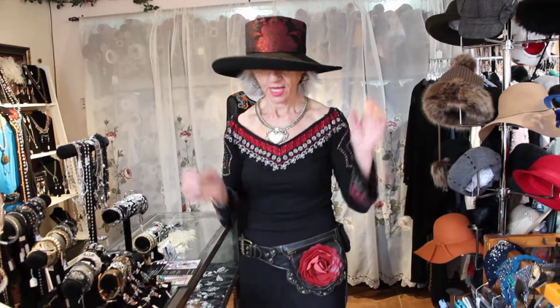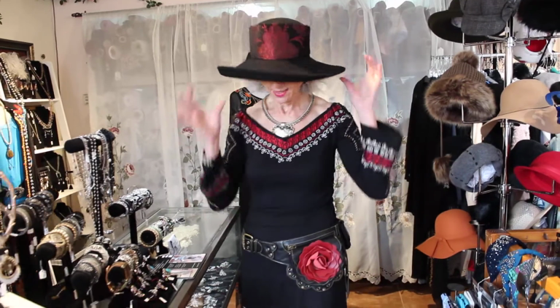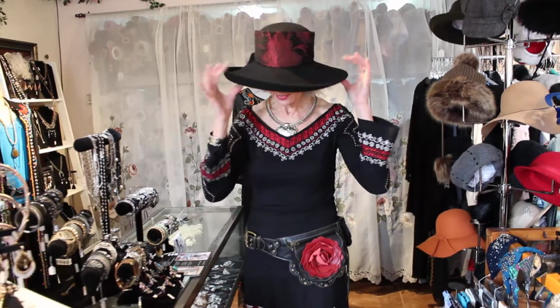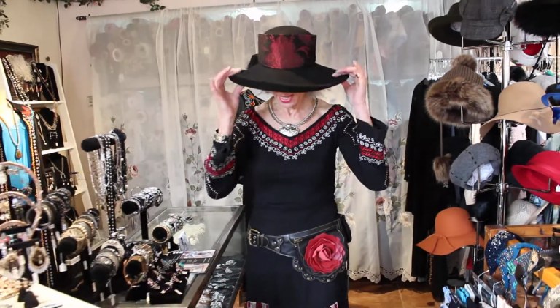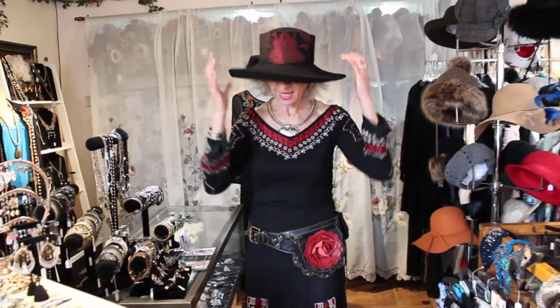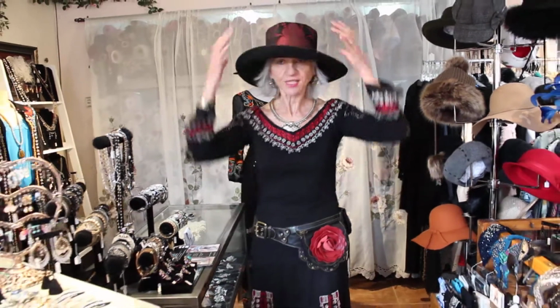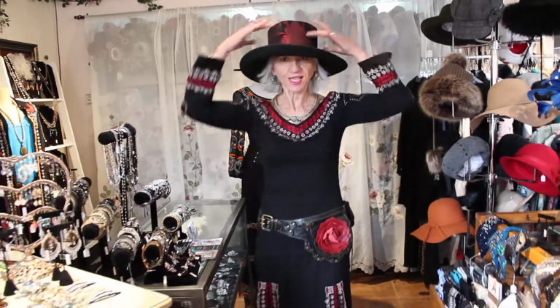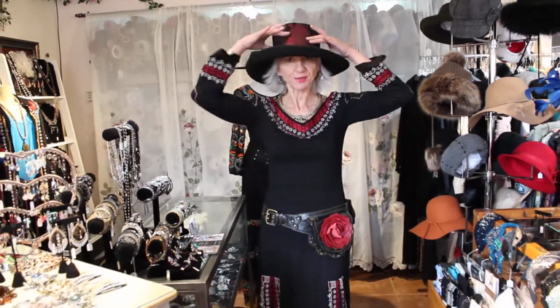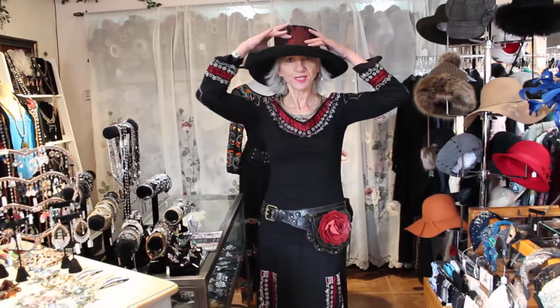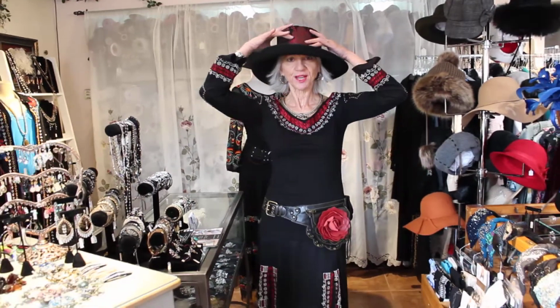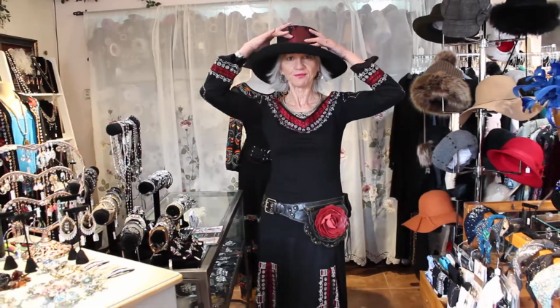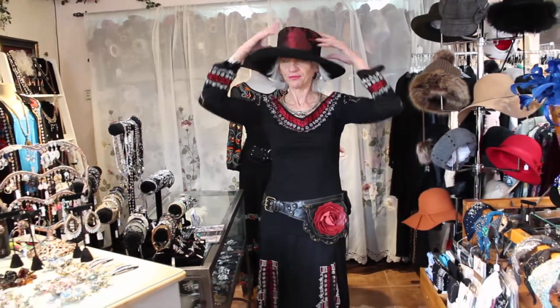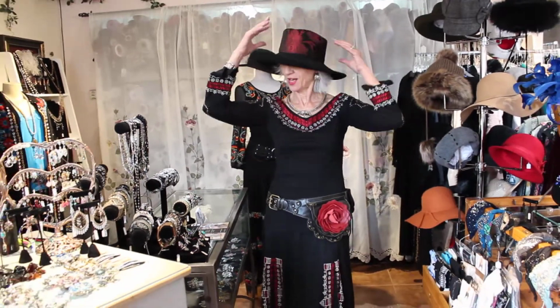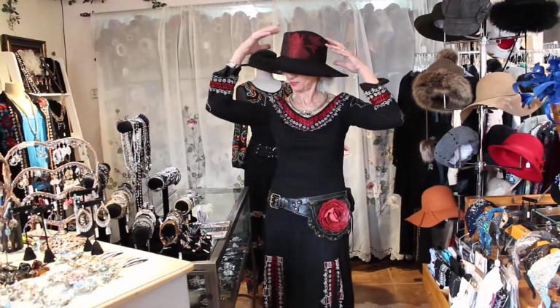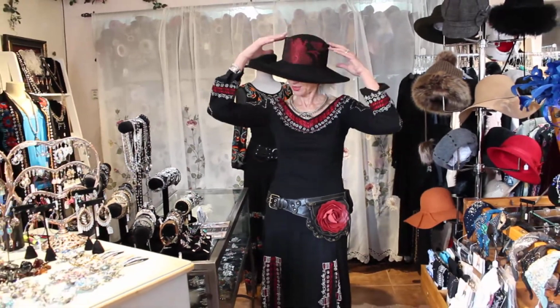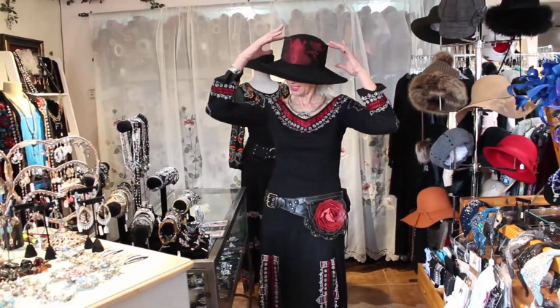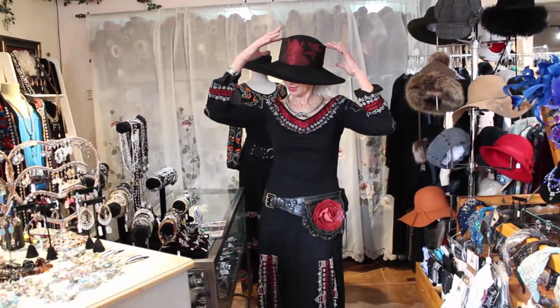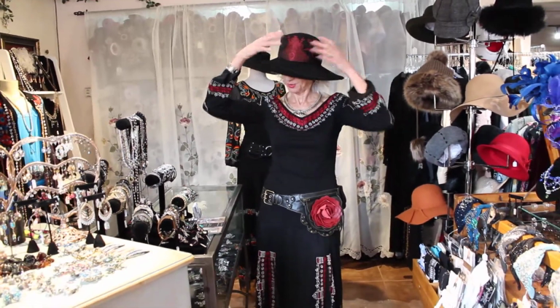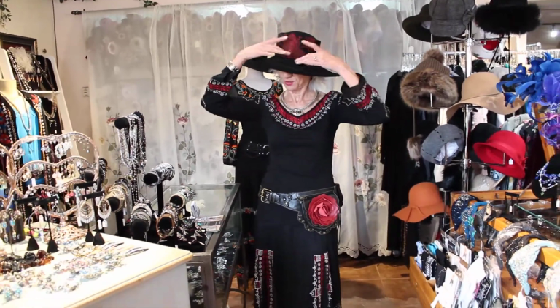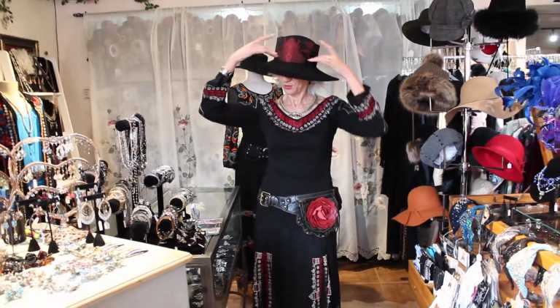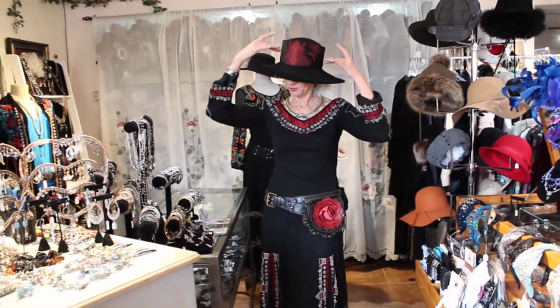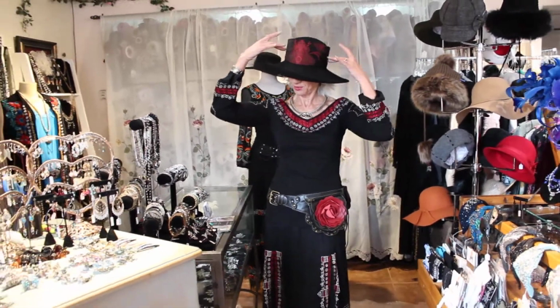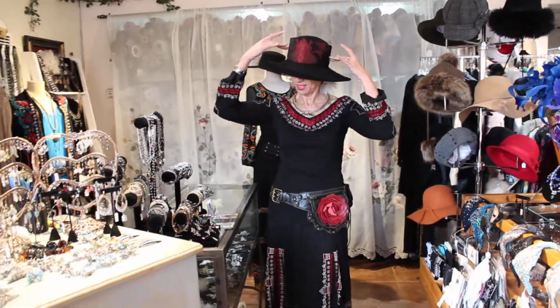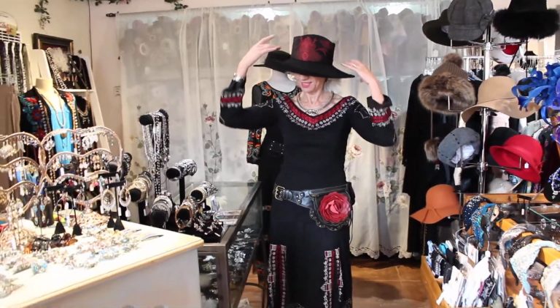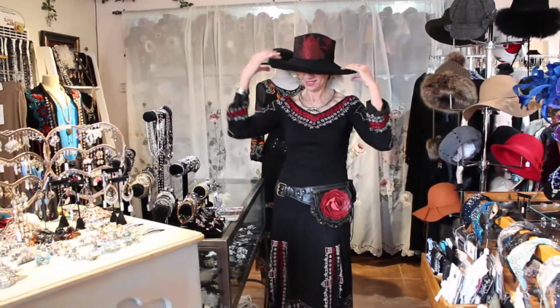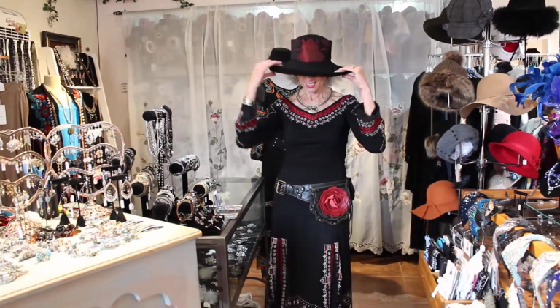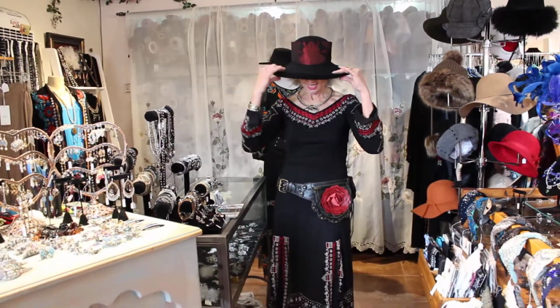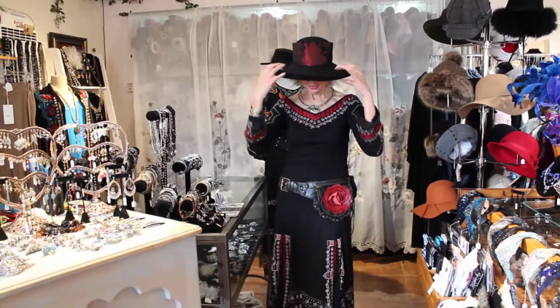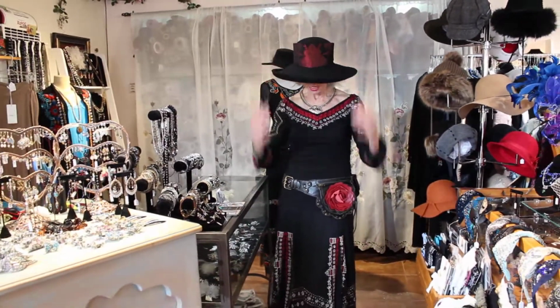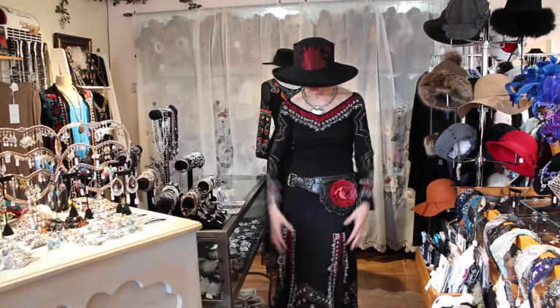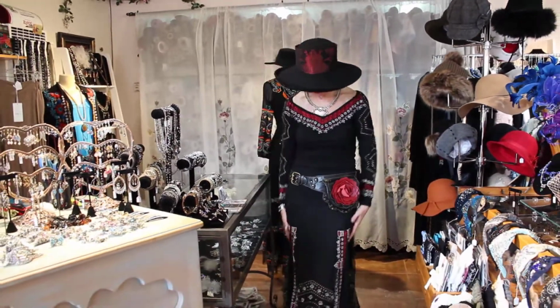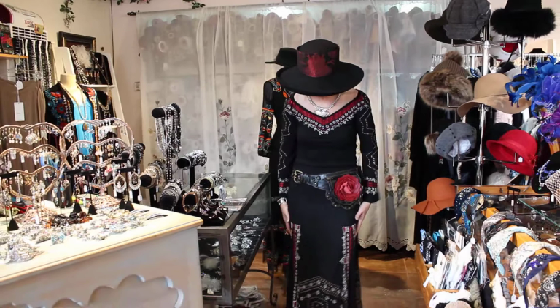And then the hat — I just put this on for fun, which I think is pretty cool. It's brocade. So that's that.